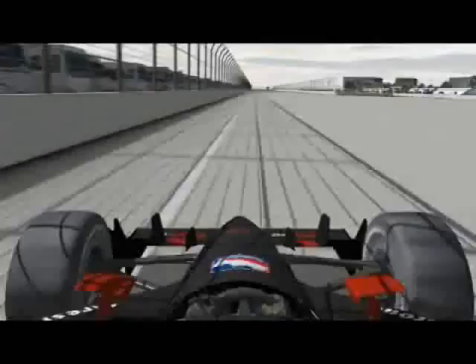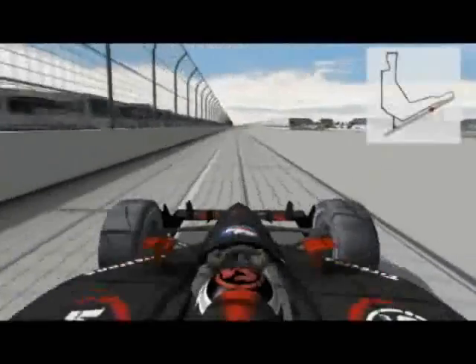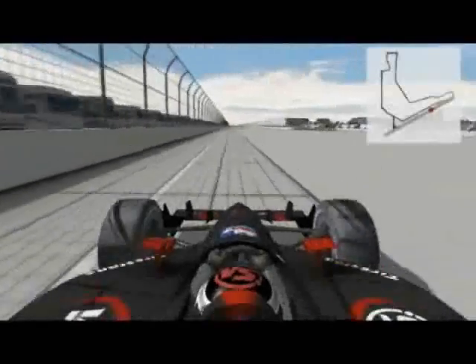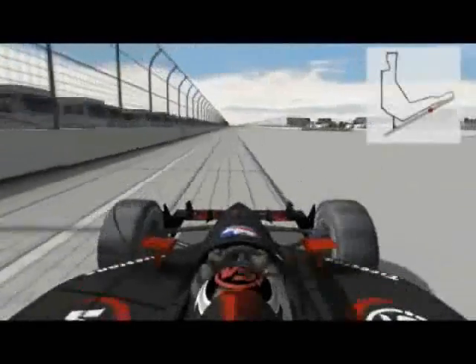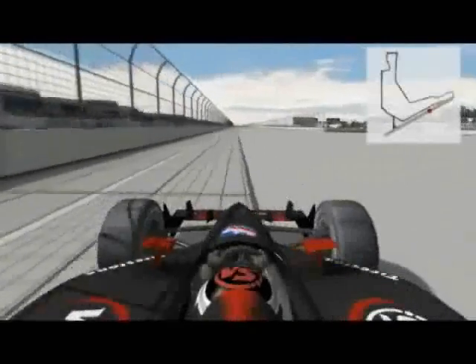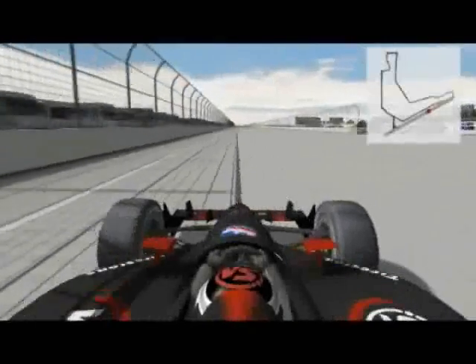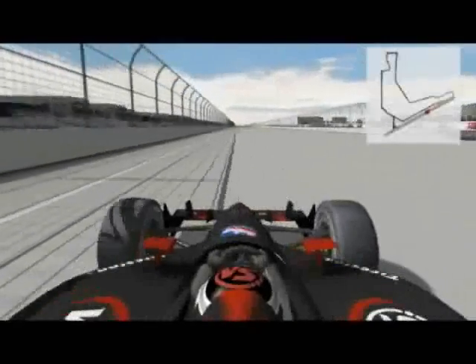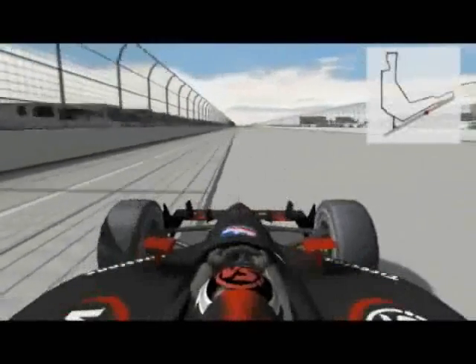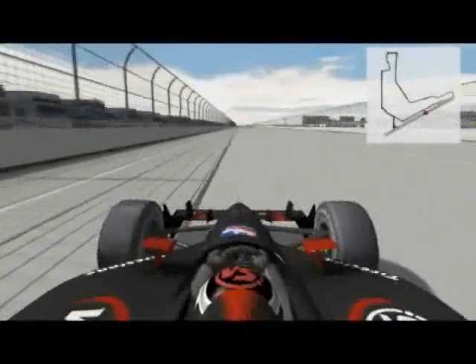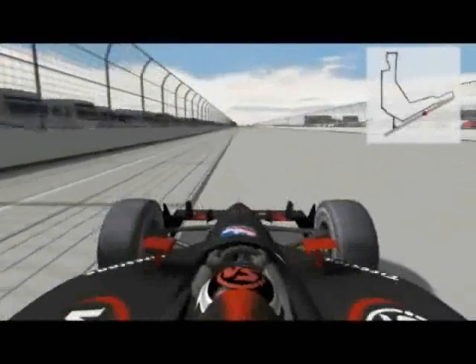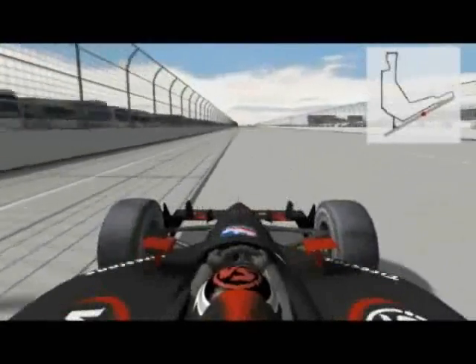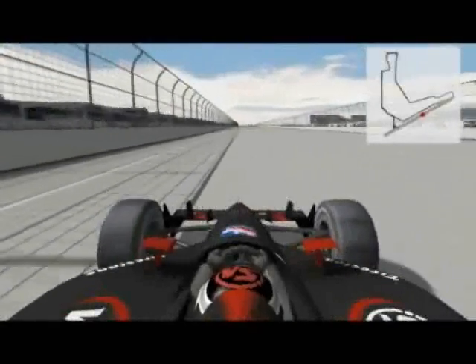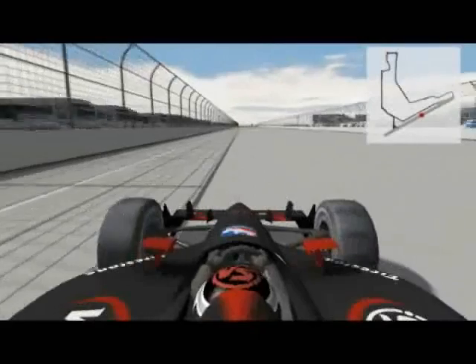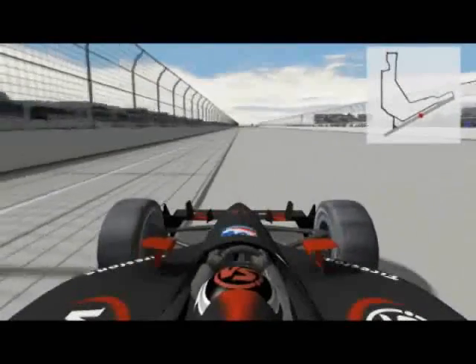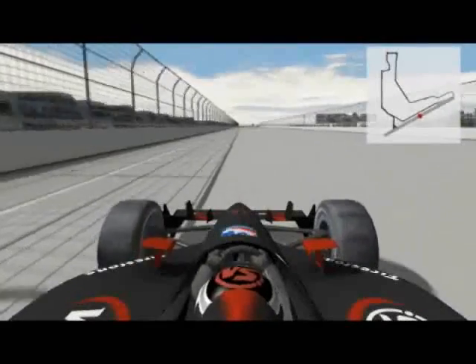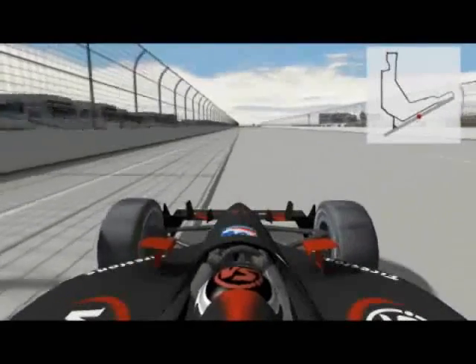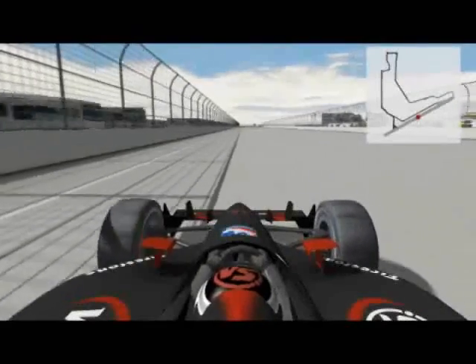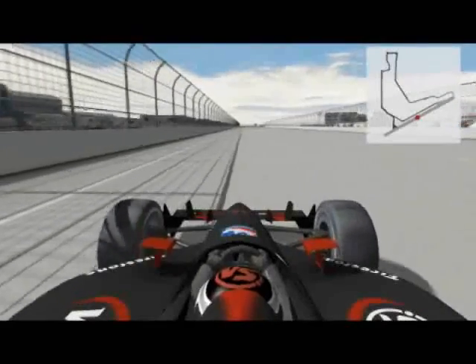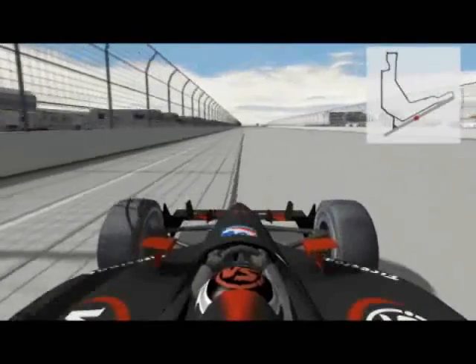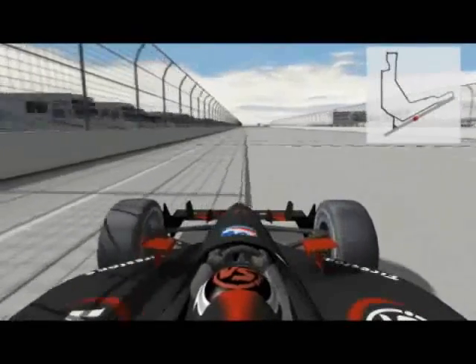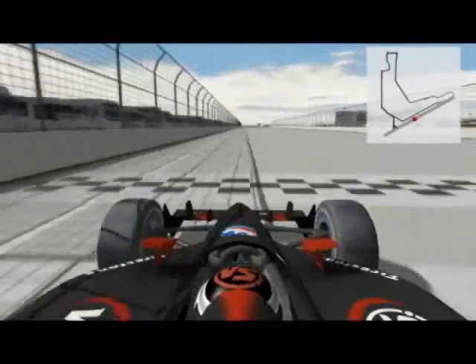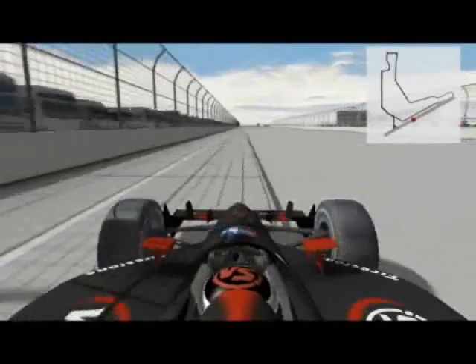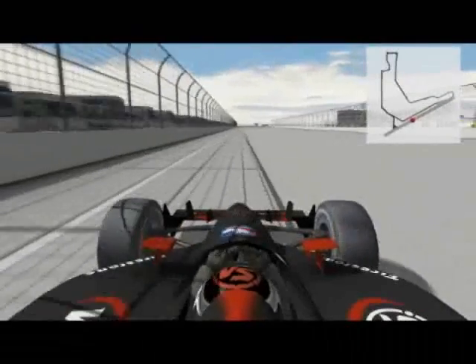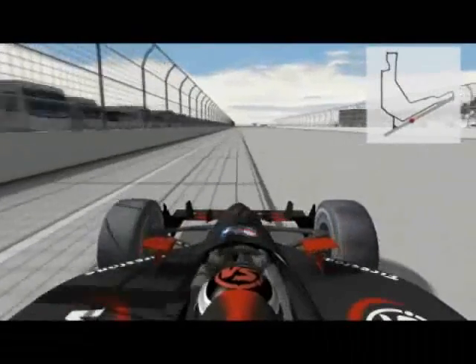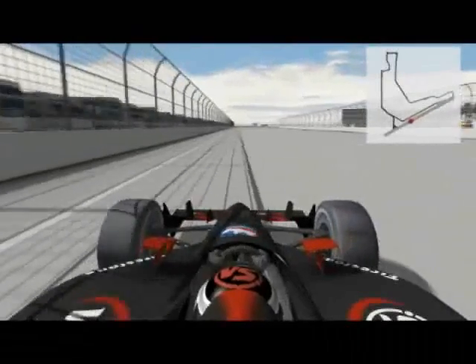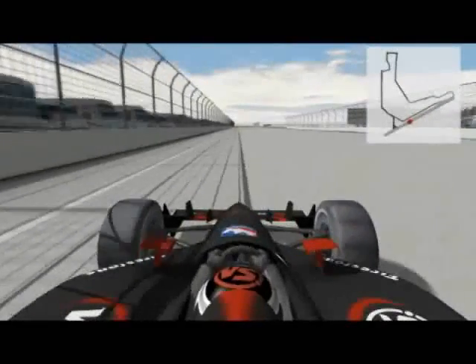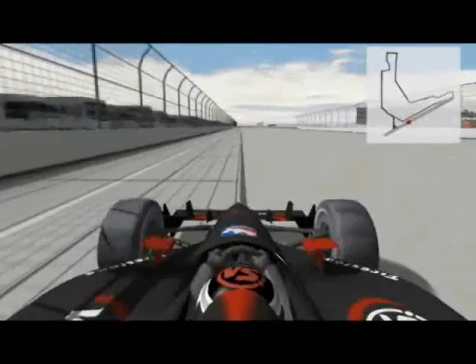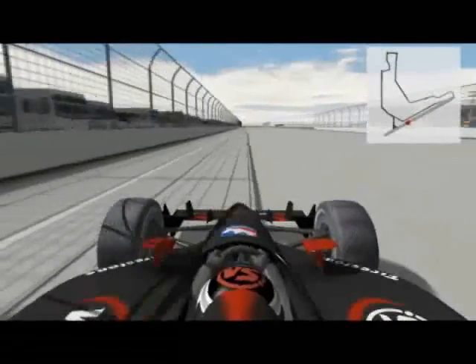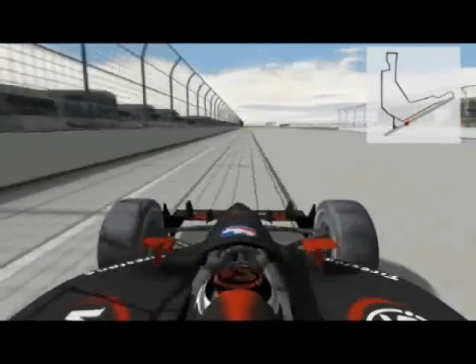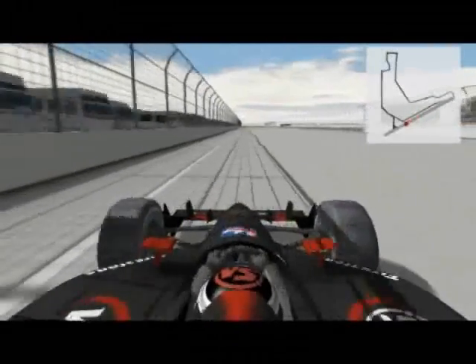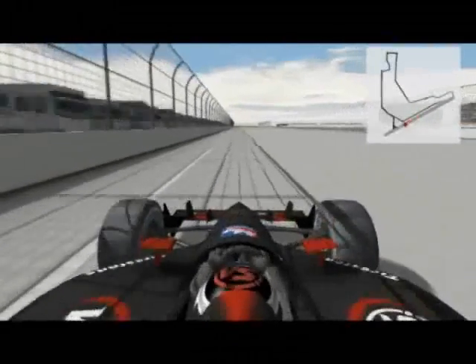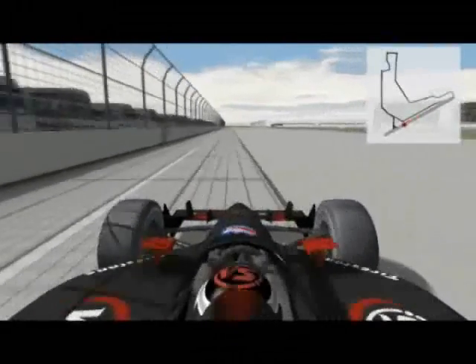The straightaway, which on most Sundays is an airport runway, is long and fast, with cars reaching about 160 miles an hour.